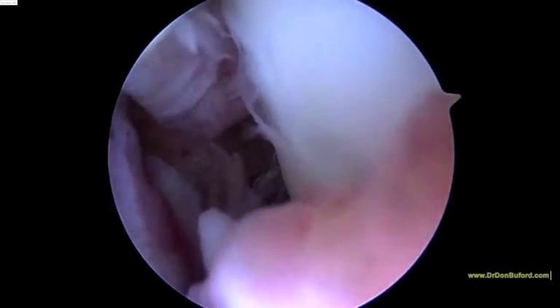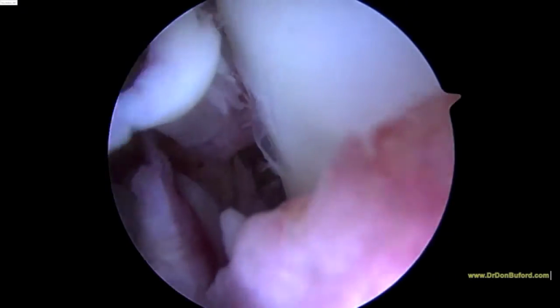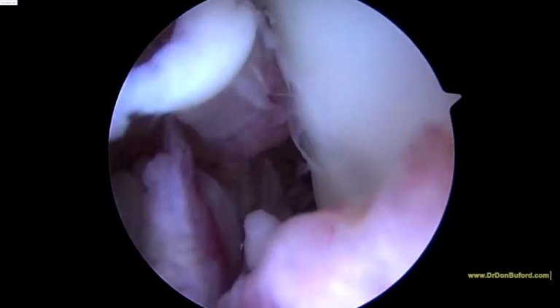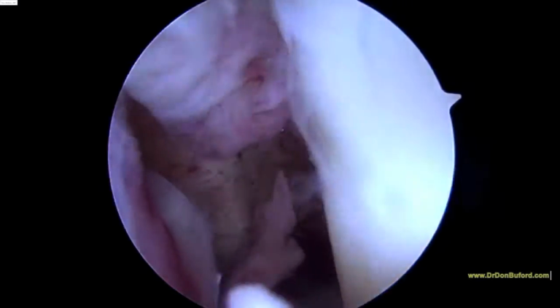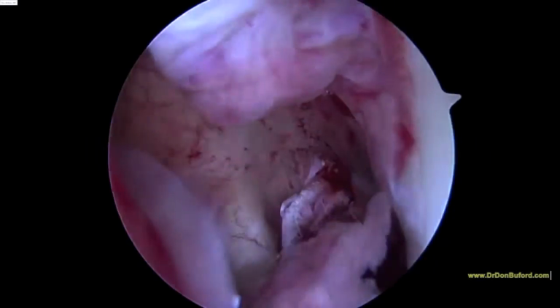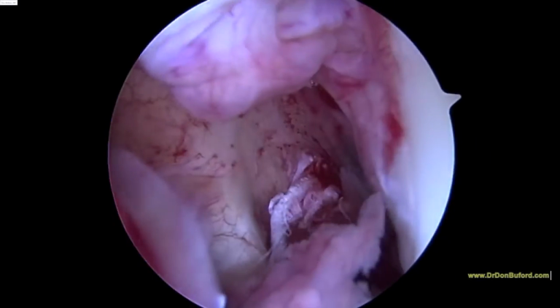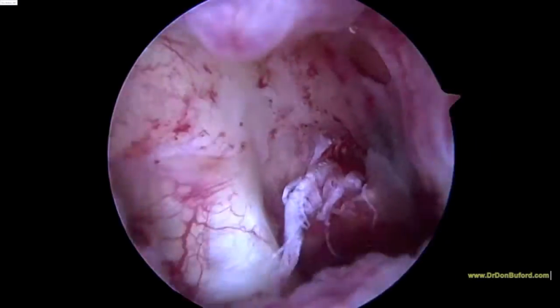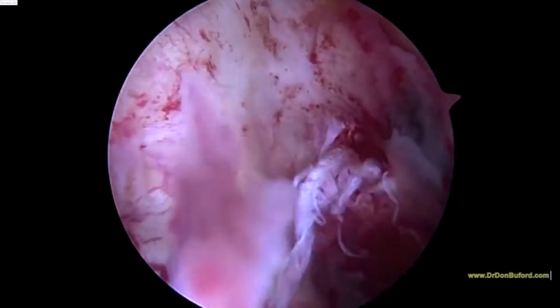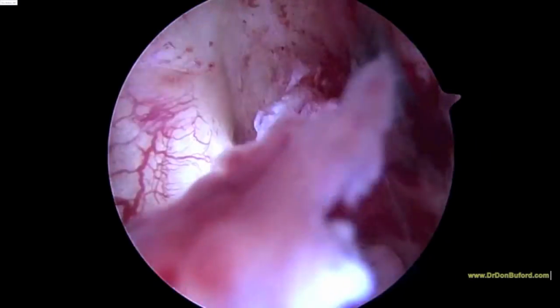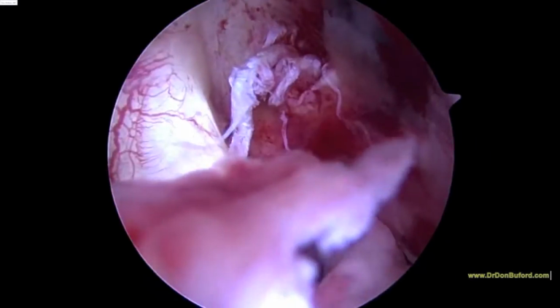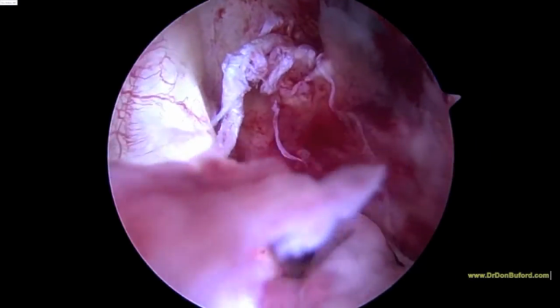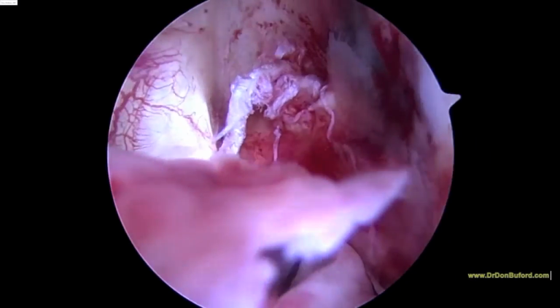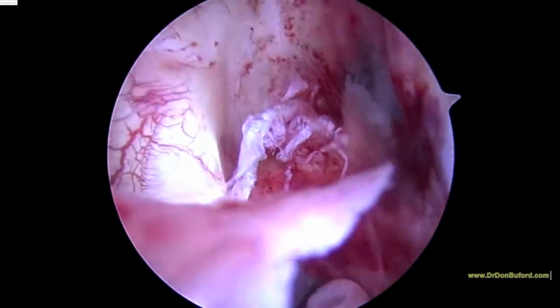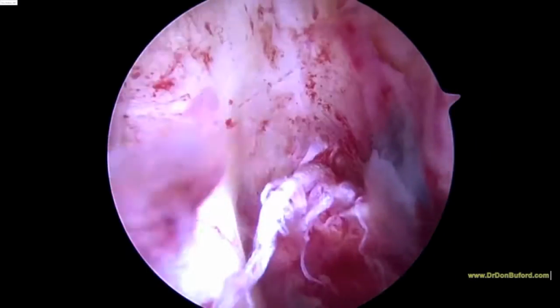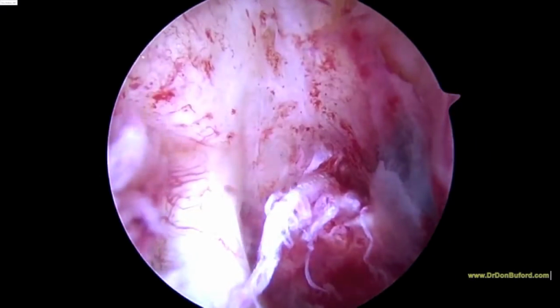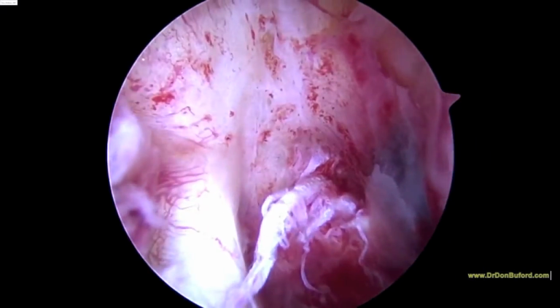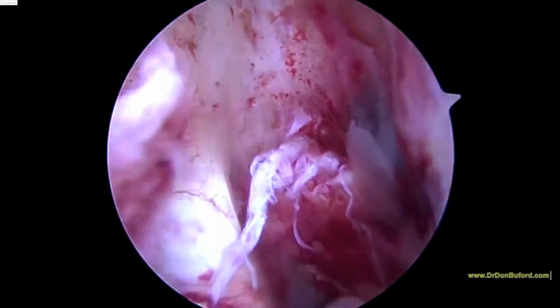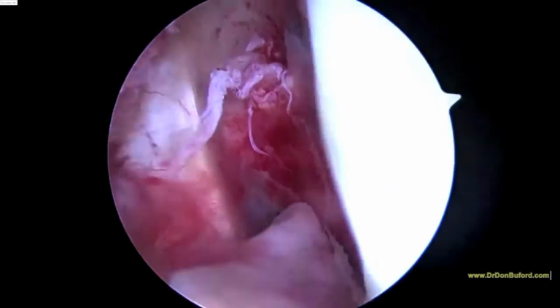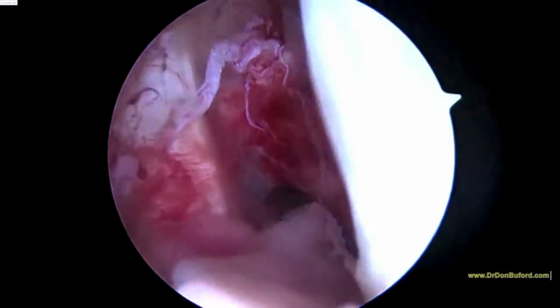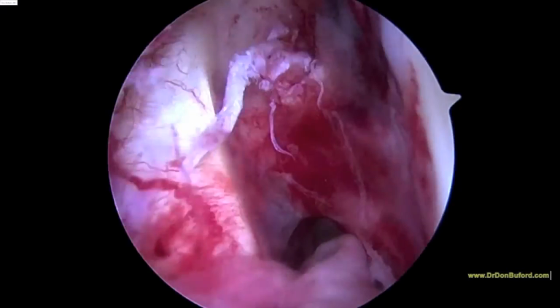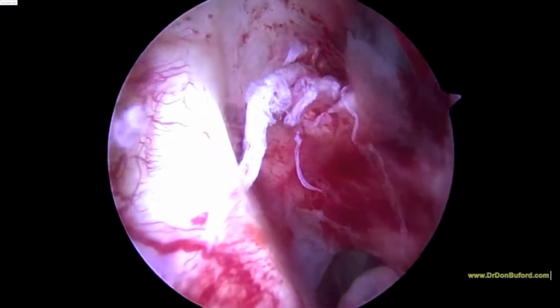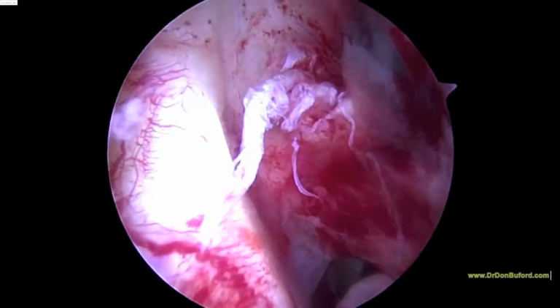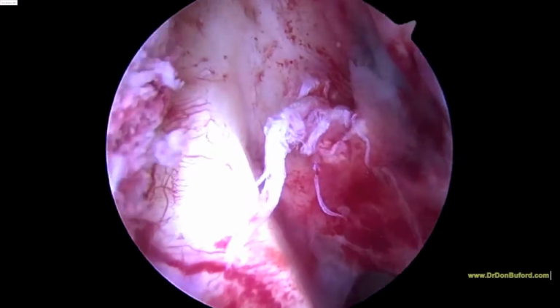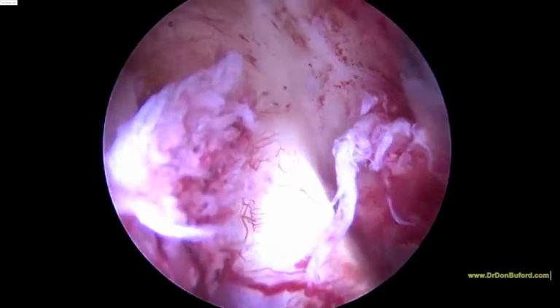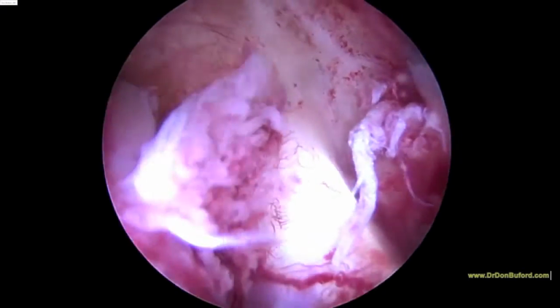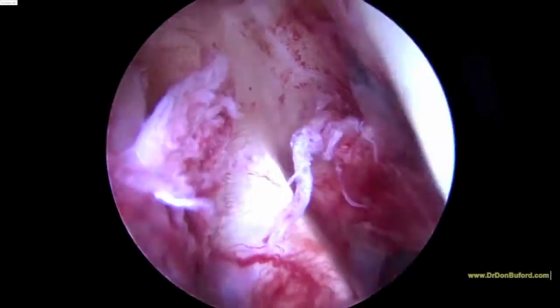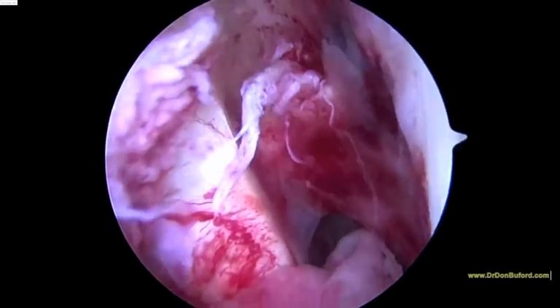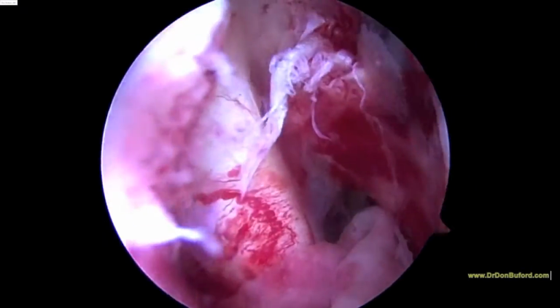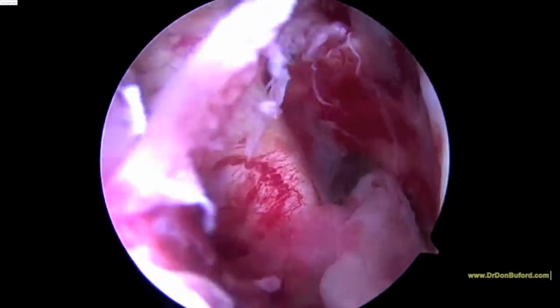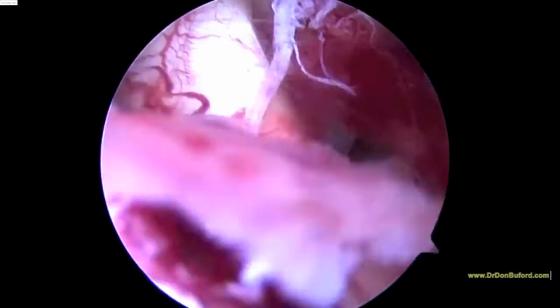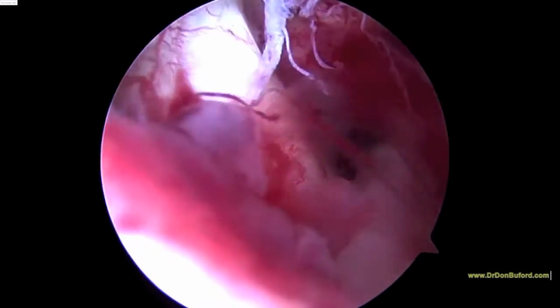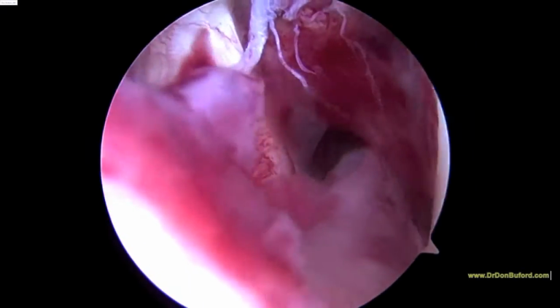As we look inside the notch on our initial arthroscopic view, we can confirm that. We see that this tear has some chronic changes.